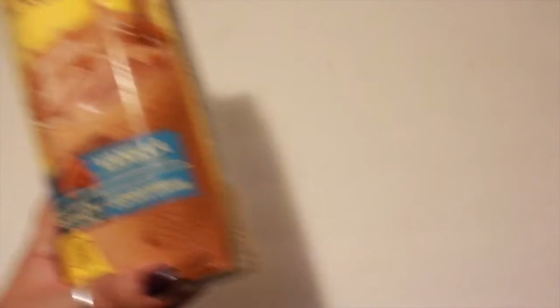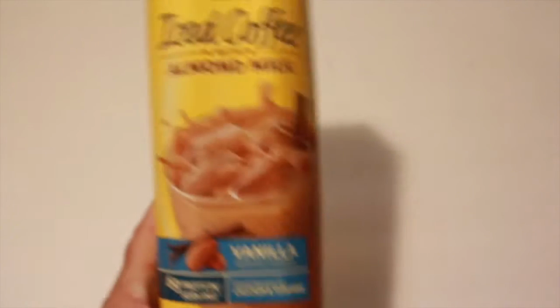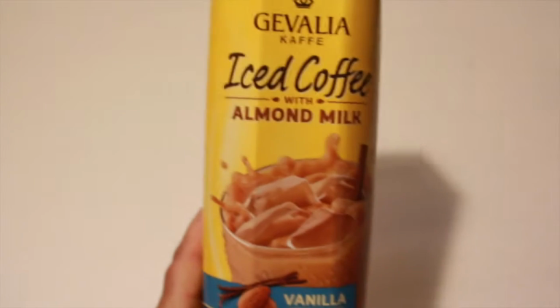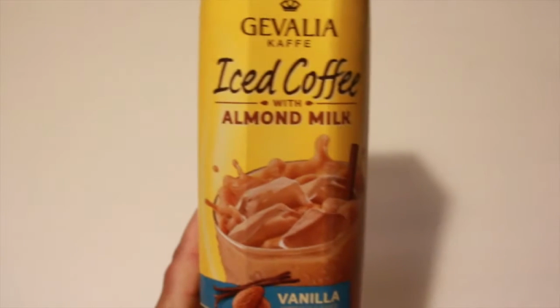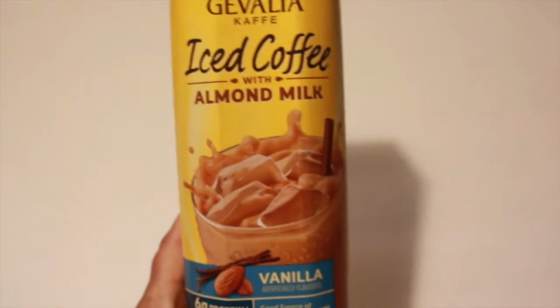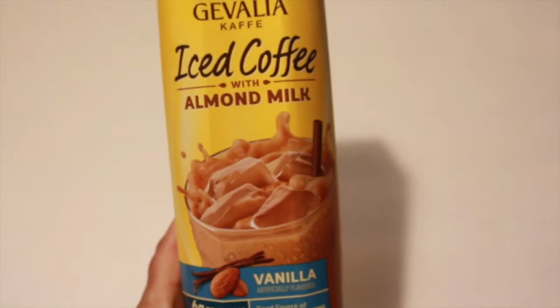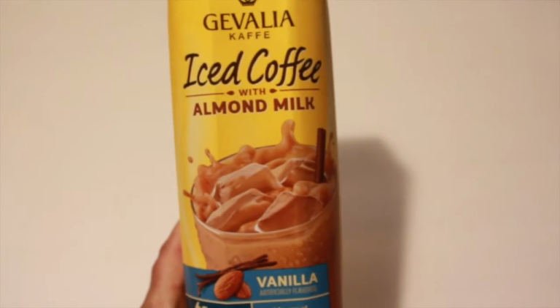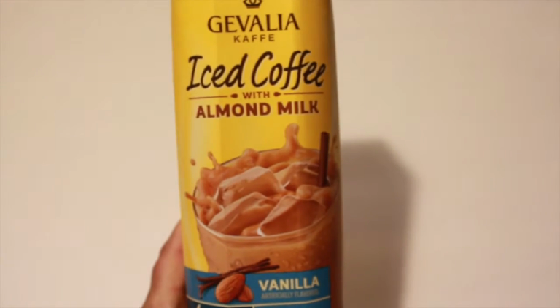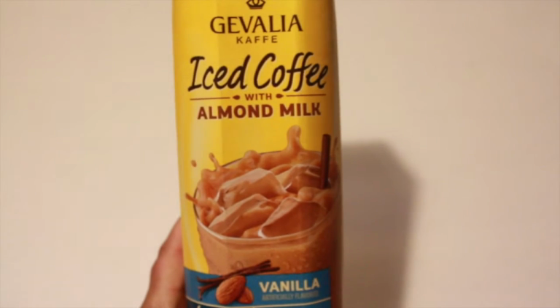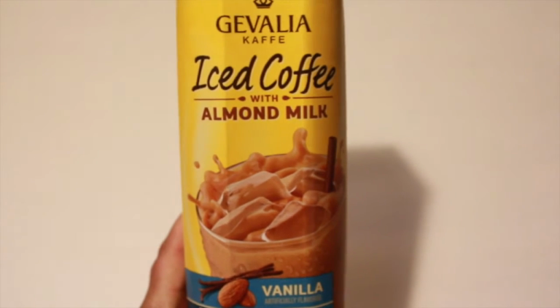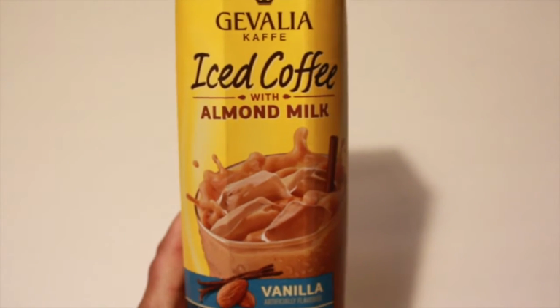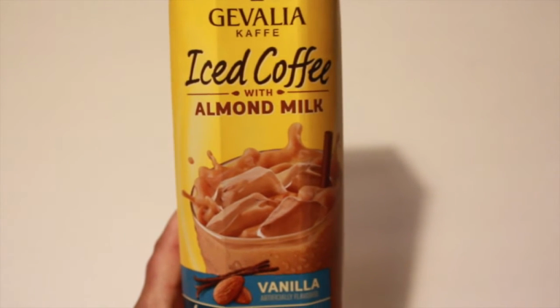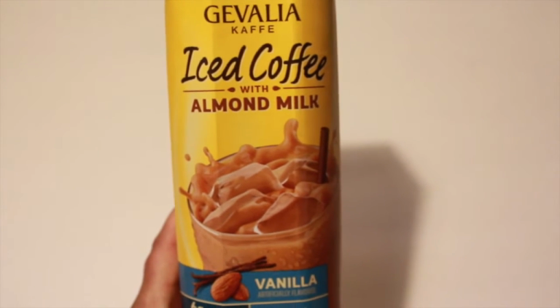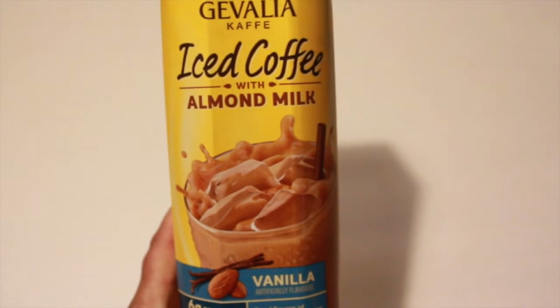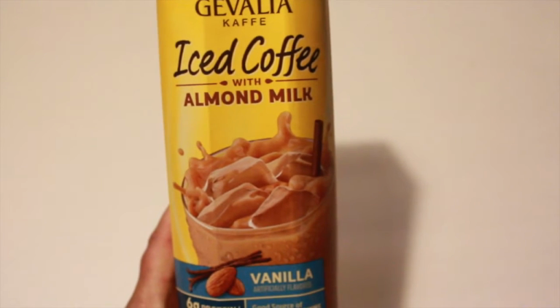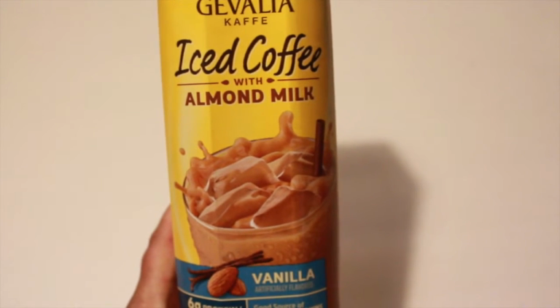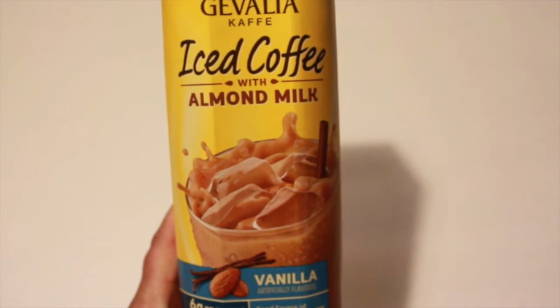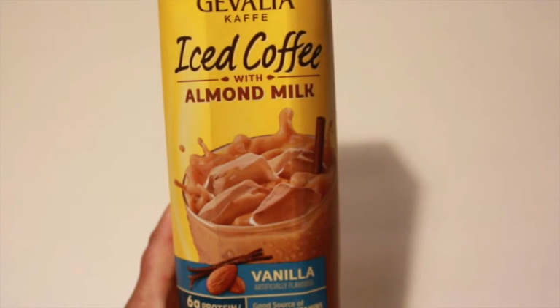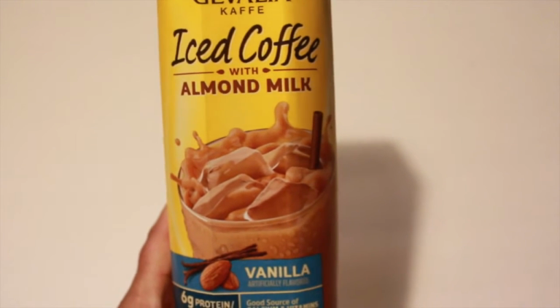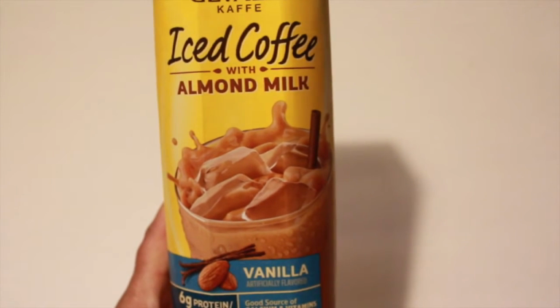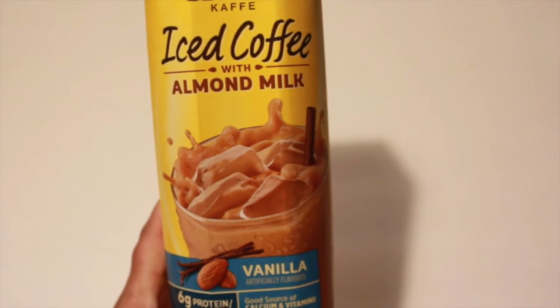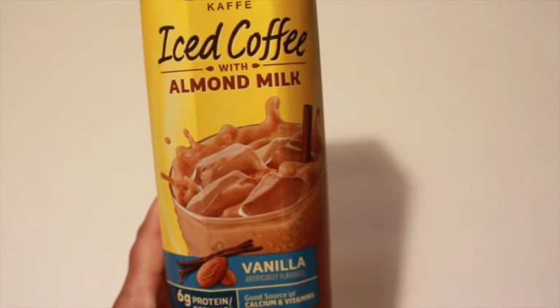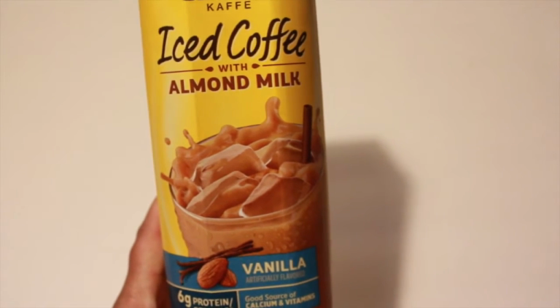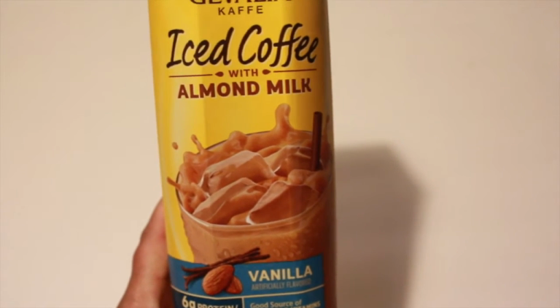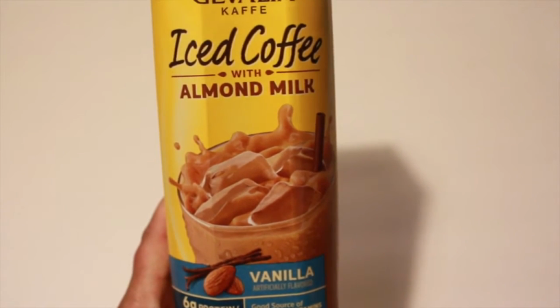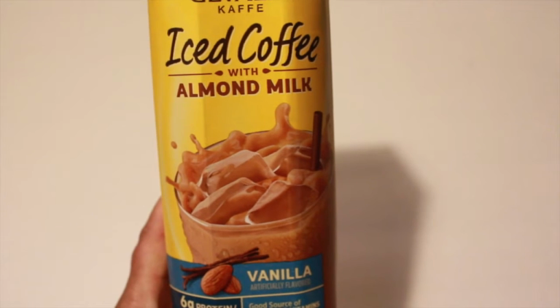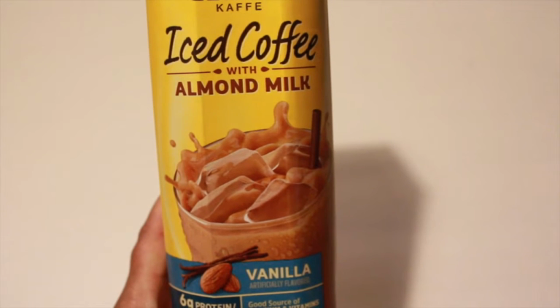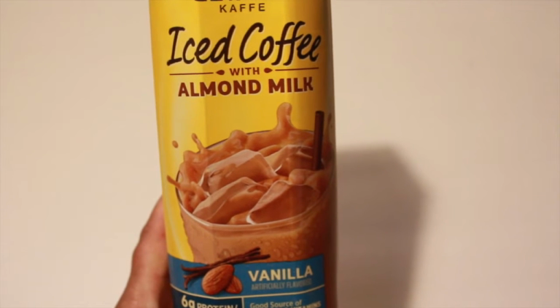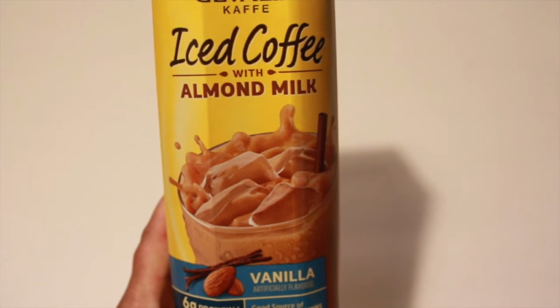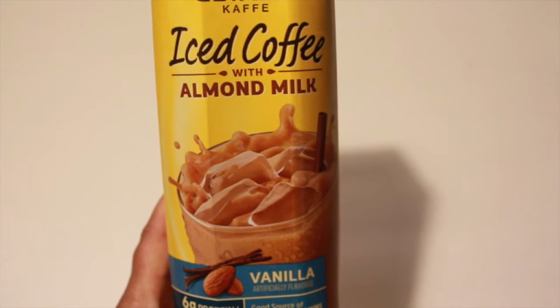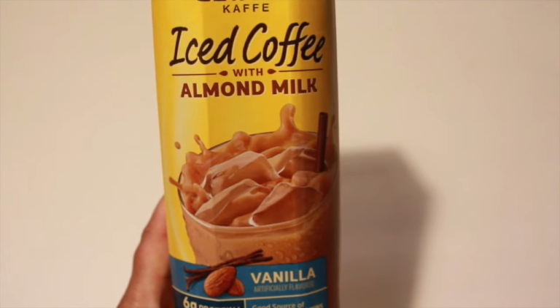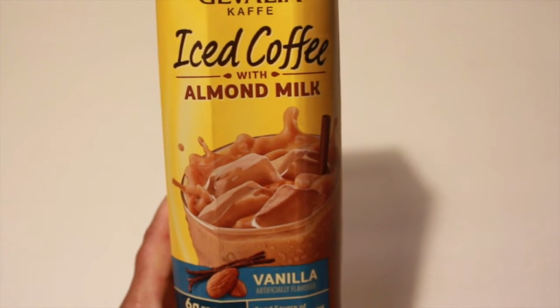My Dollar Tree got the iced coffee with almond milk. I got two of these in the flavor vanilla so my daughter and I can give it a try.